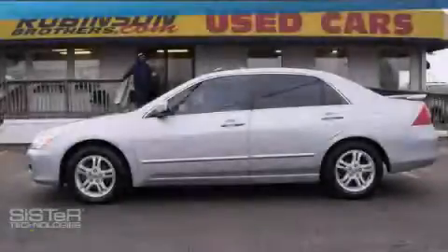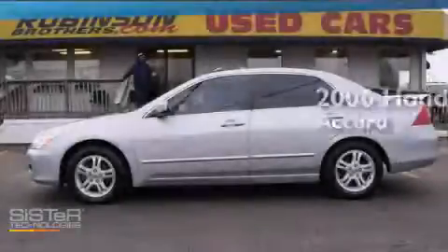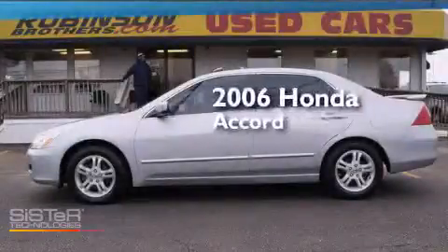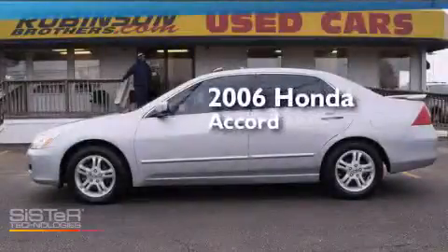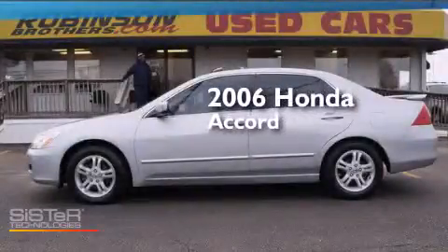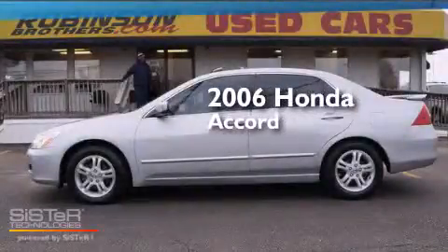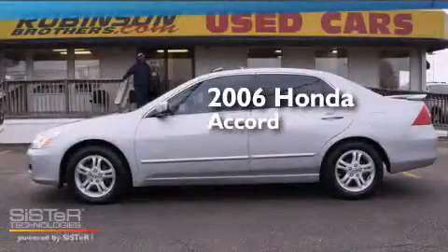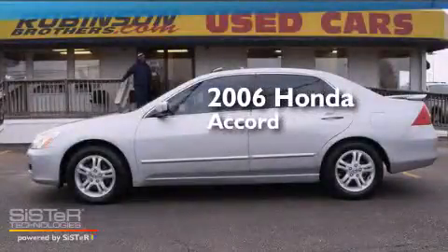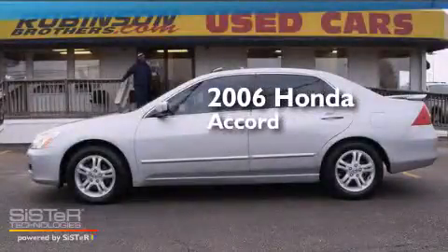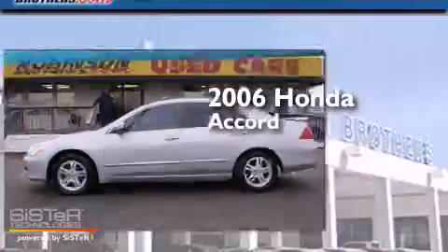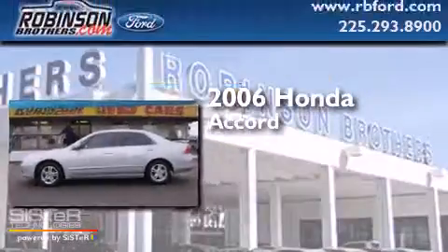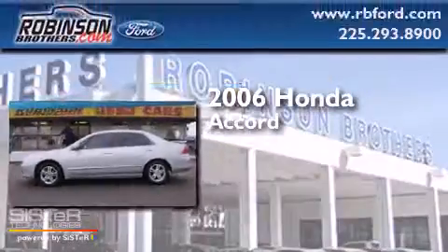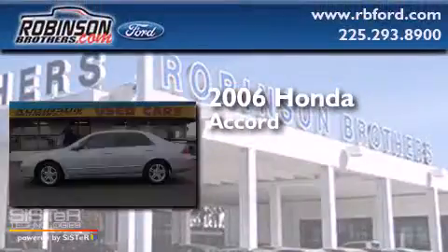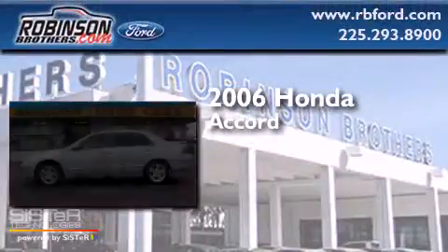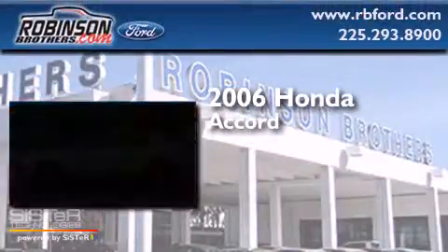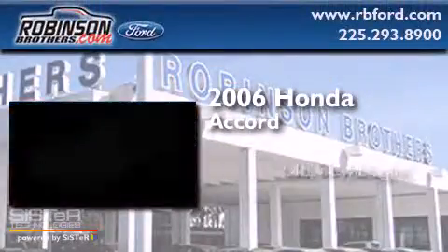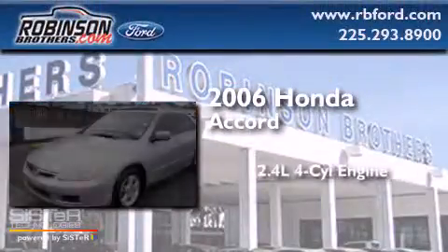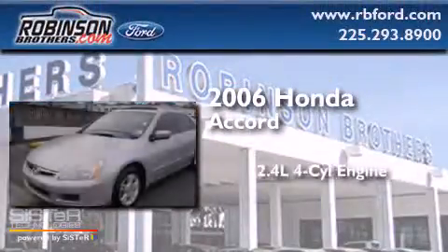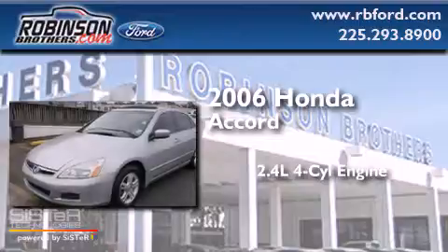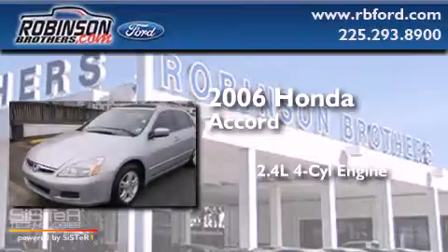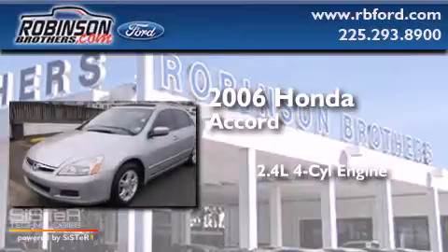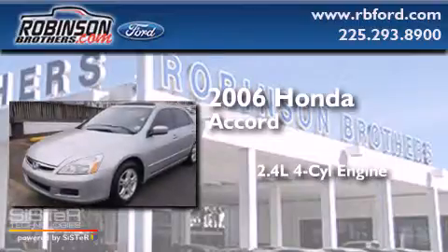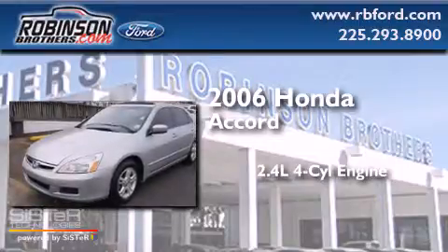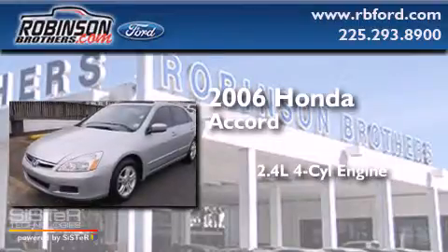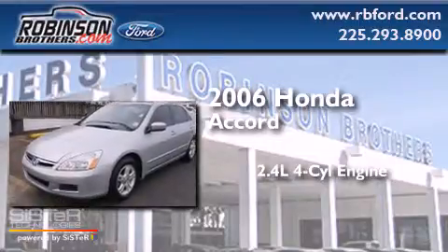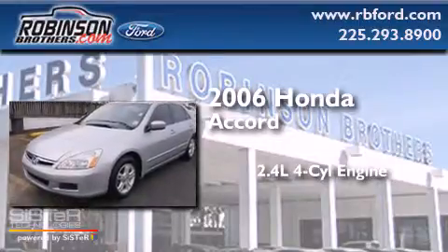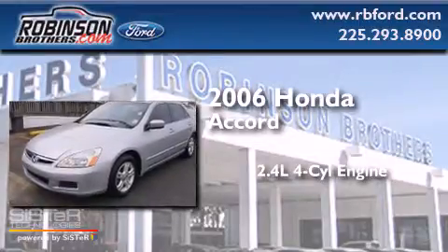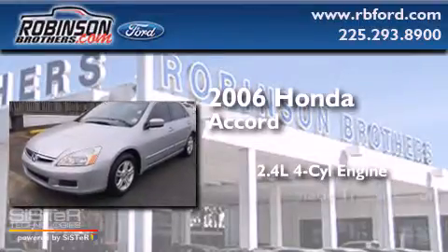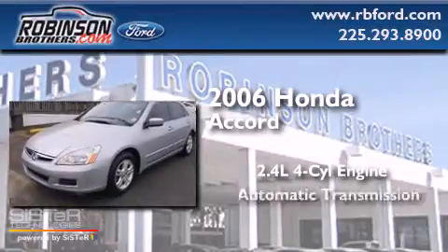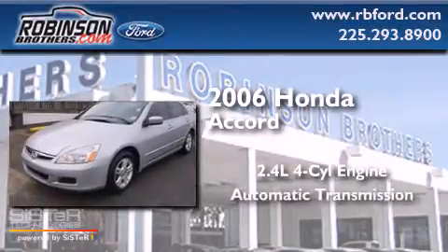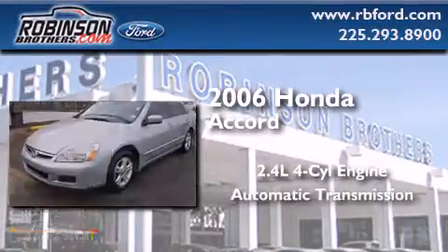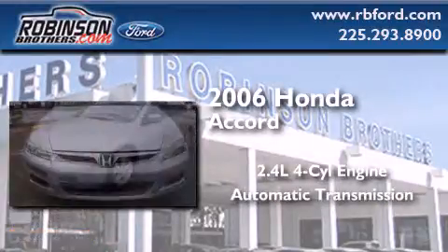This is a 2006 Honda Accord. It features a 2.4-liter, four-cylinder engine and an automatic transmission.